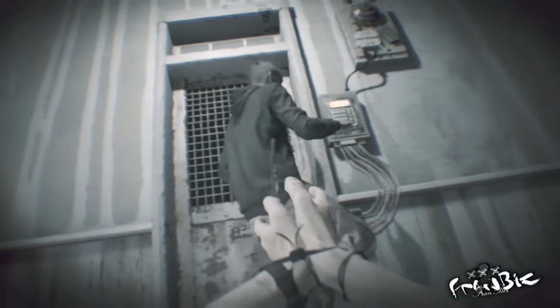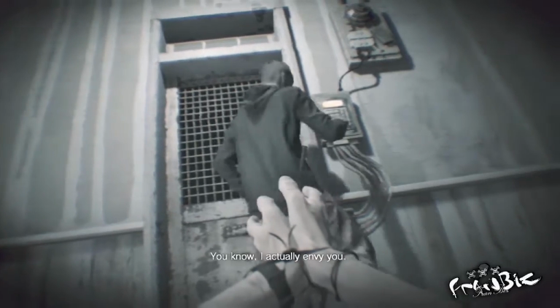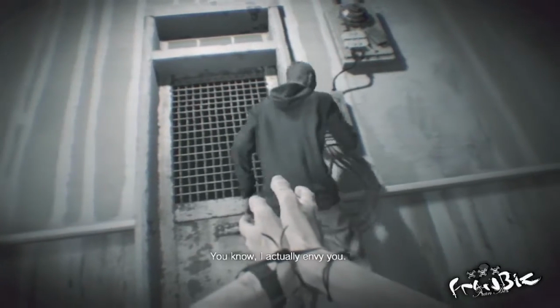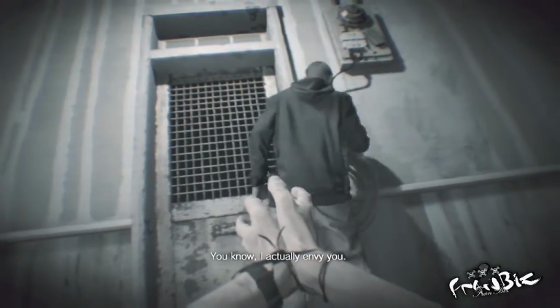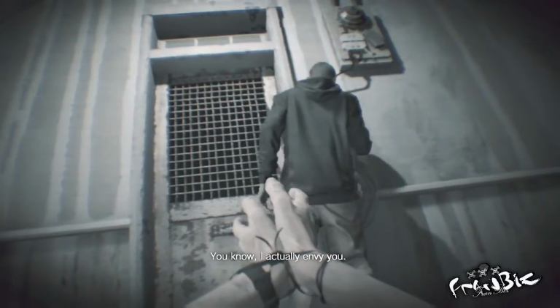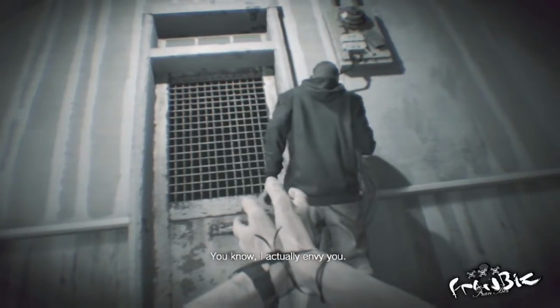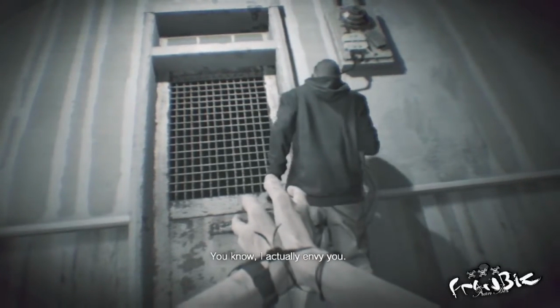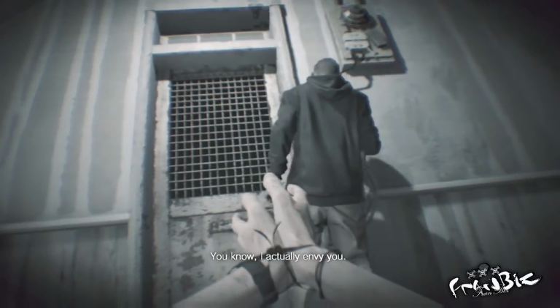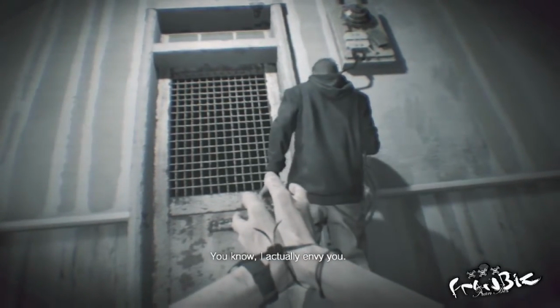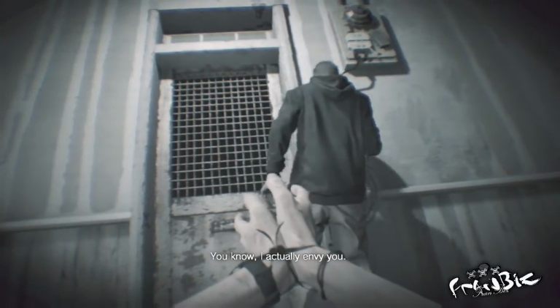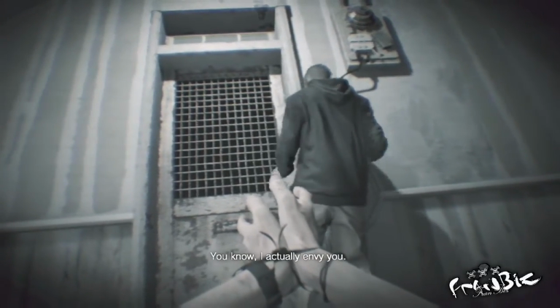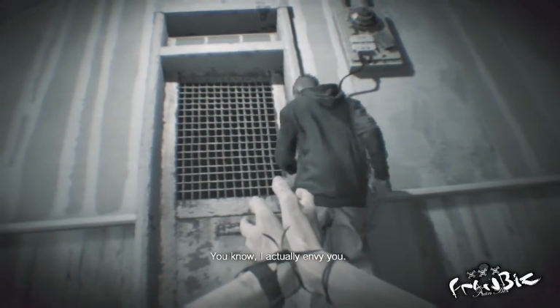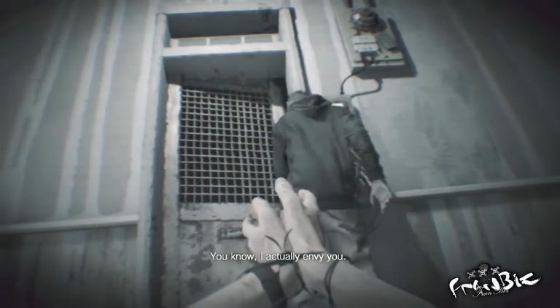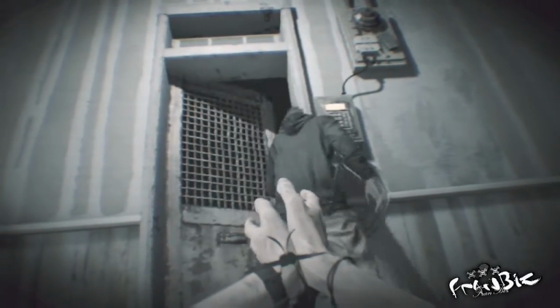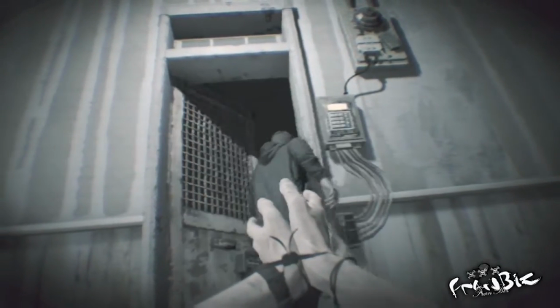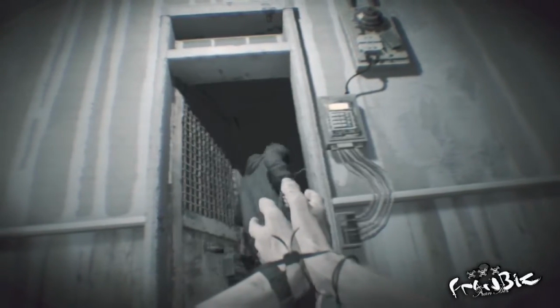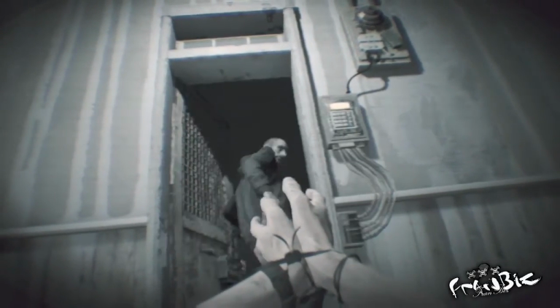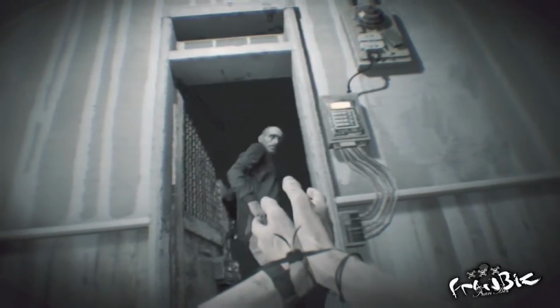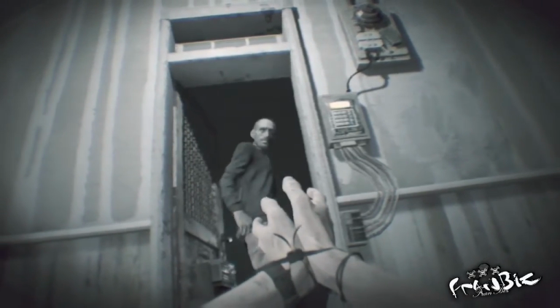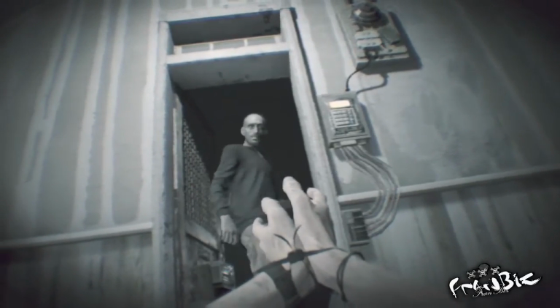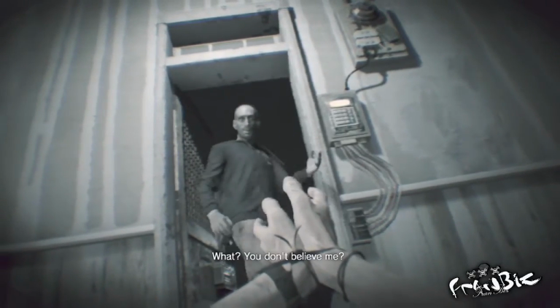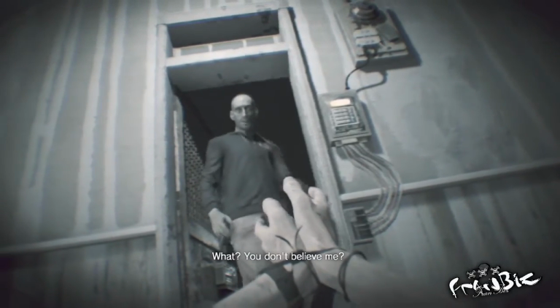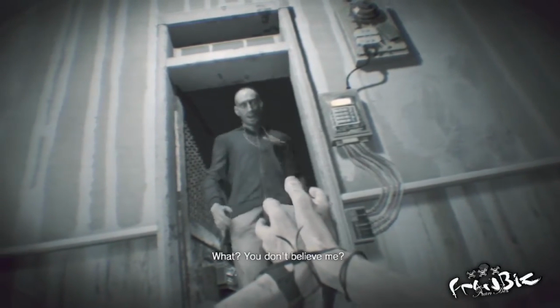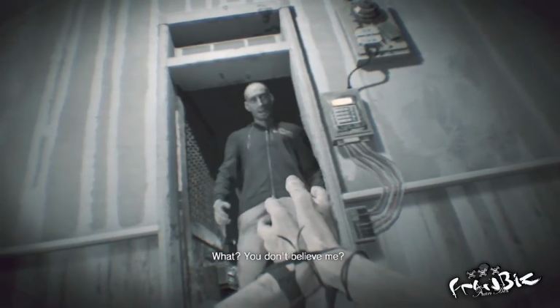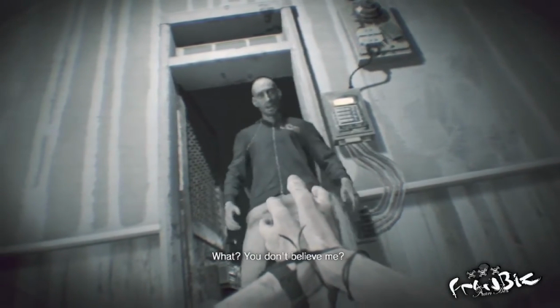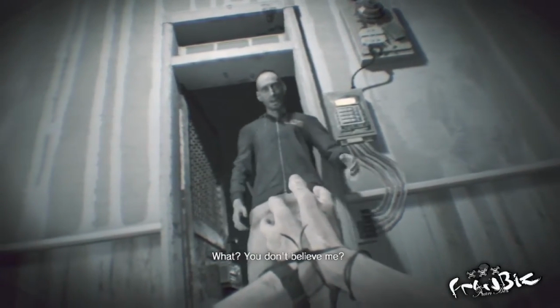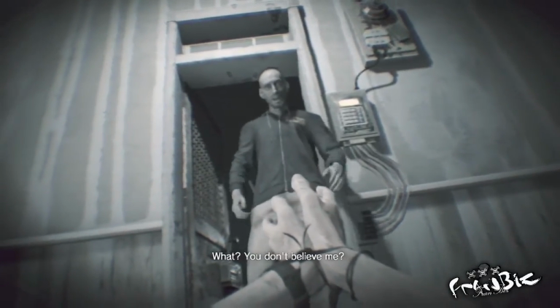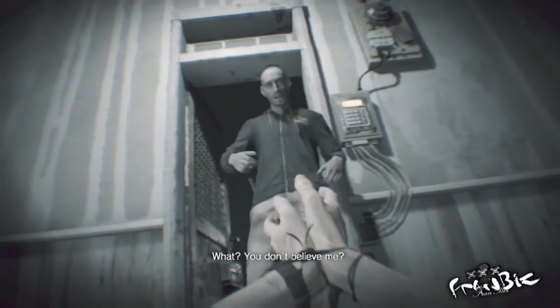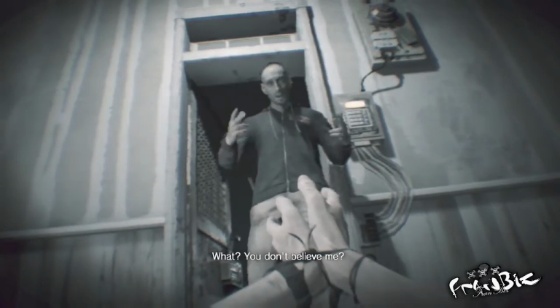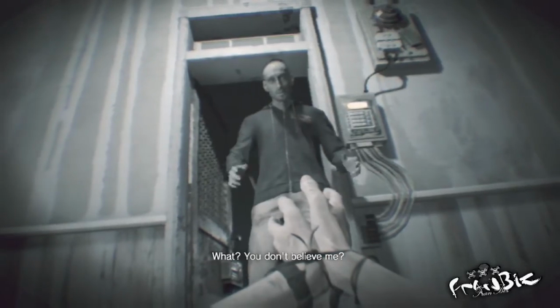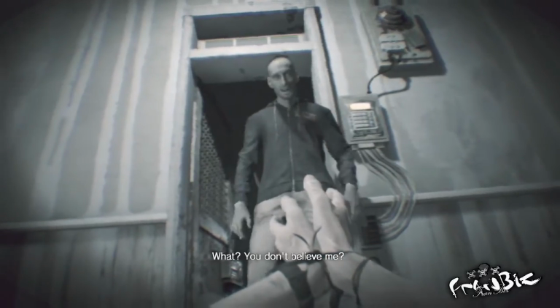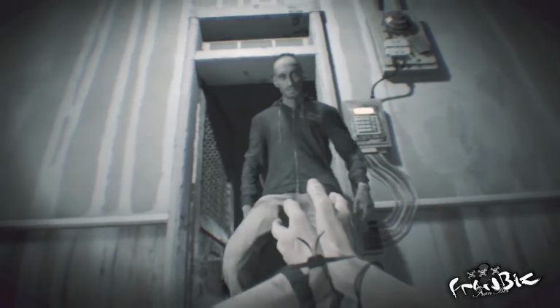Hey, what's up everyone. Hope everyone is enjoying Resident Evil 7 — been playing it a lot since it launched.